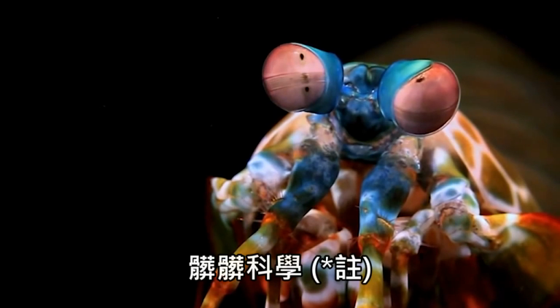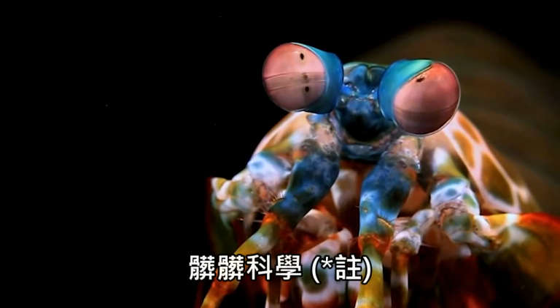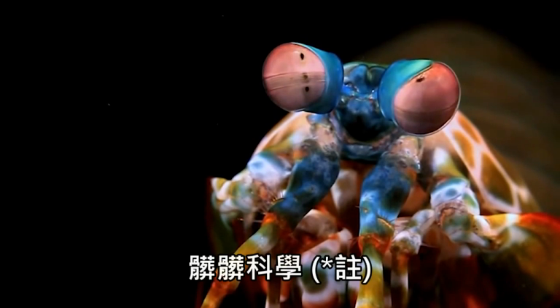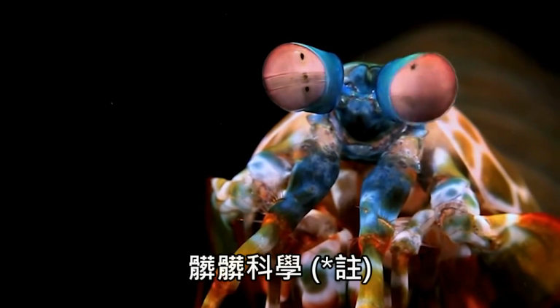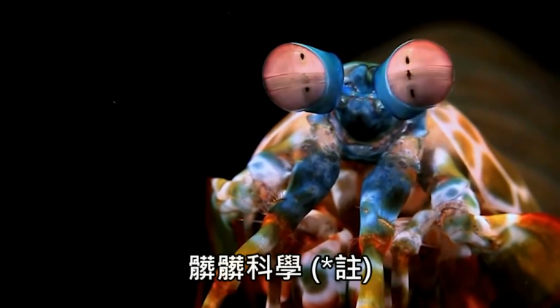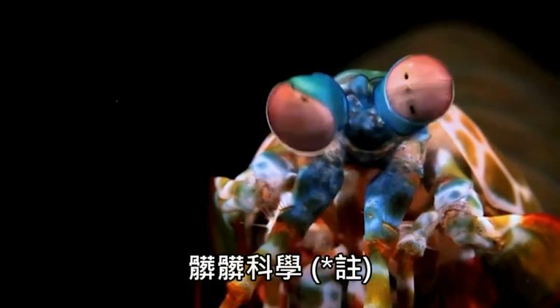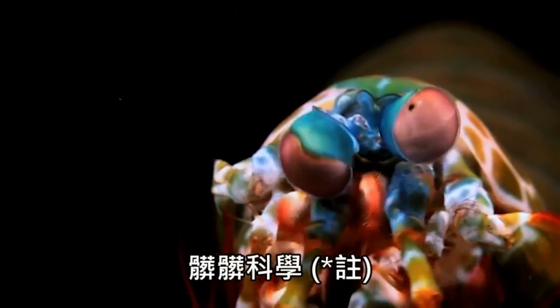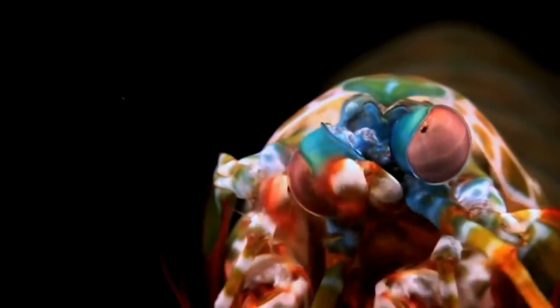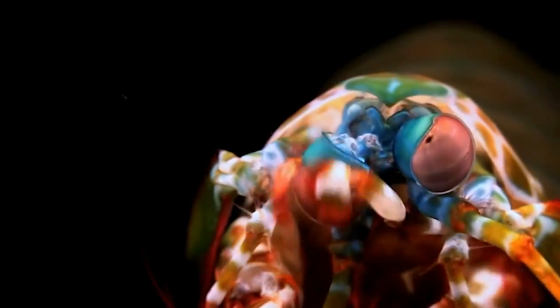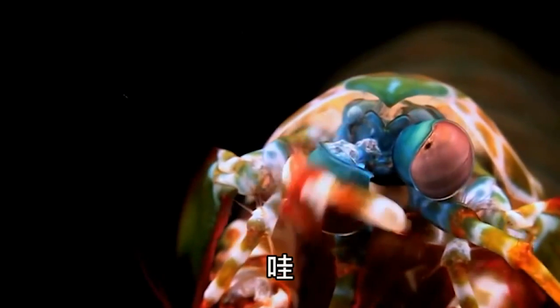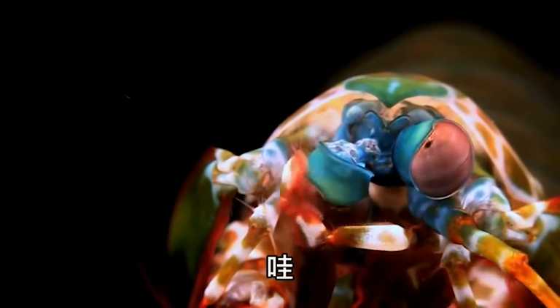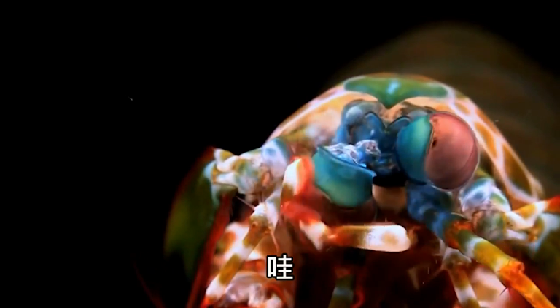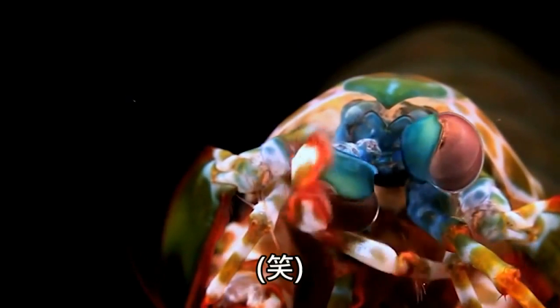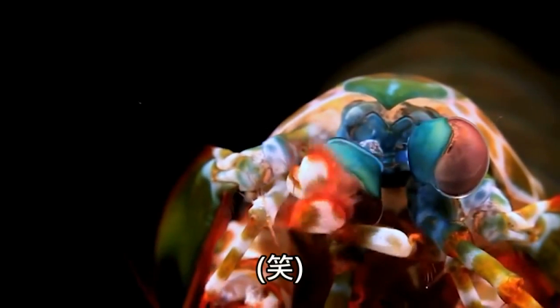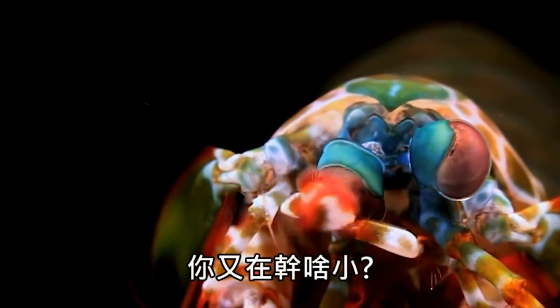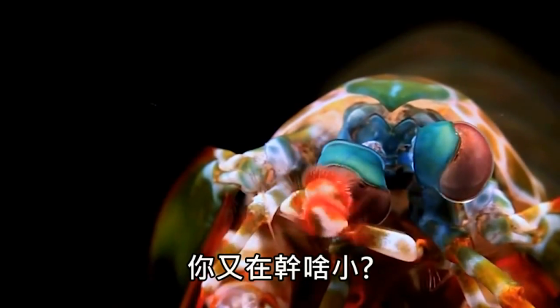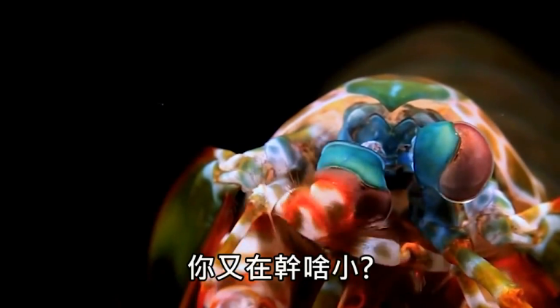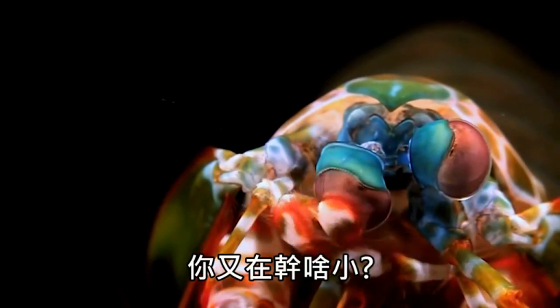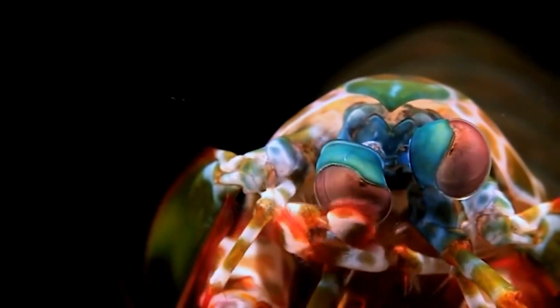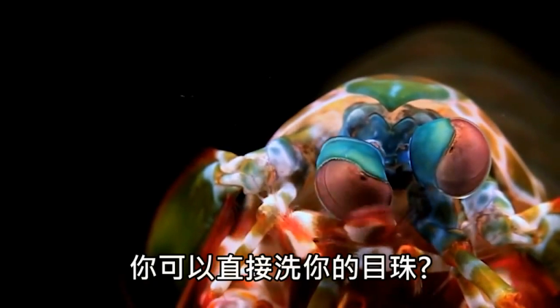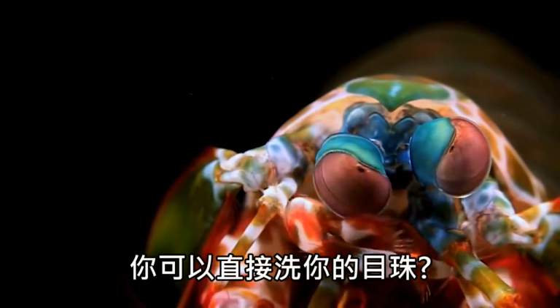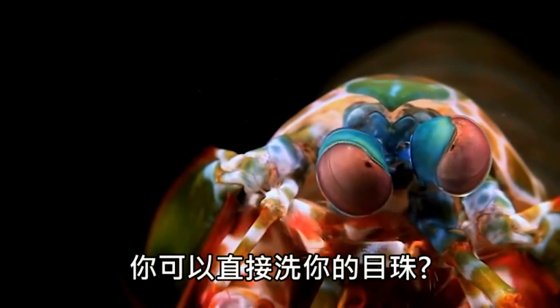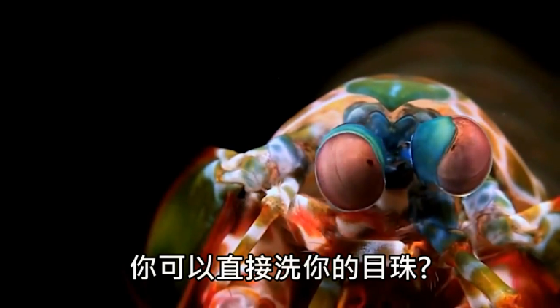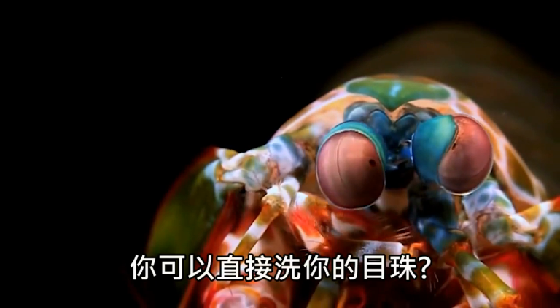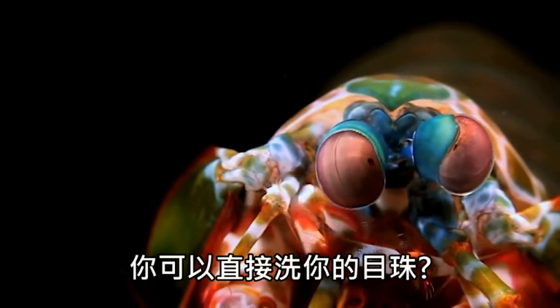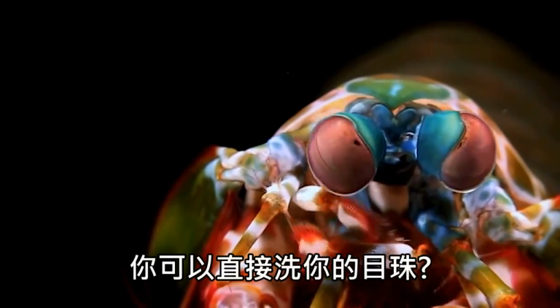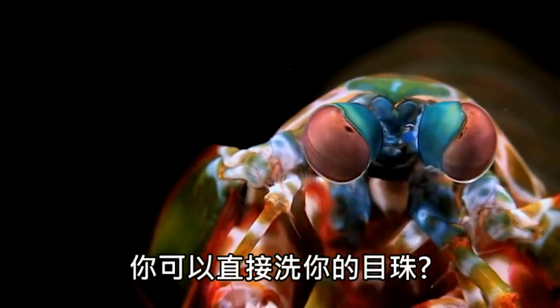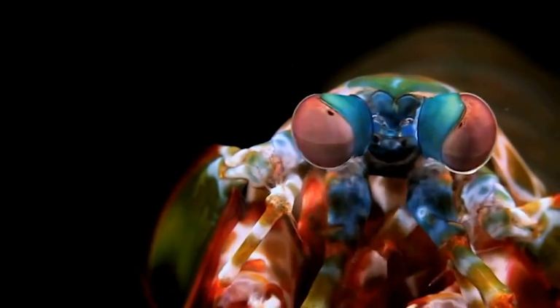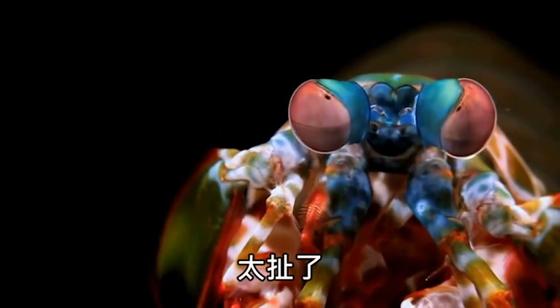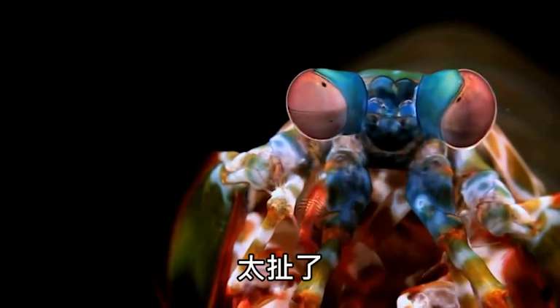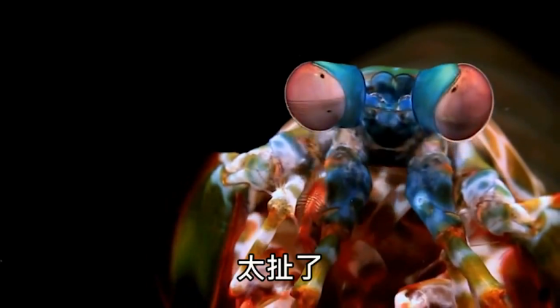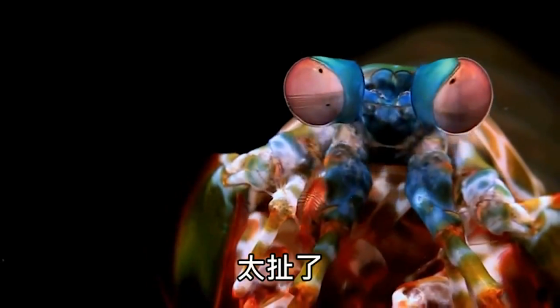Dirty science. Whoa, what was that? You can clean your eyeballs? That's crazy.